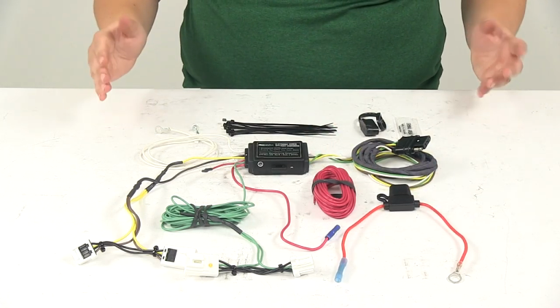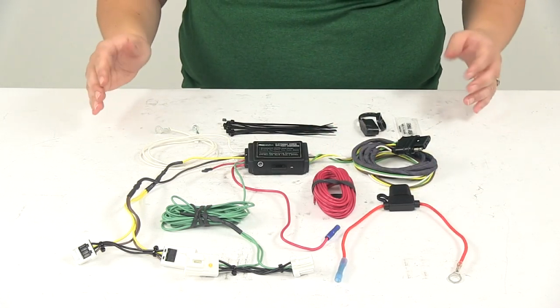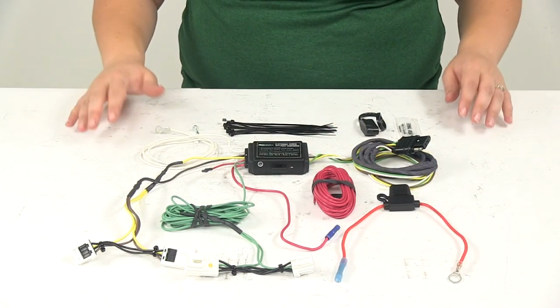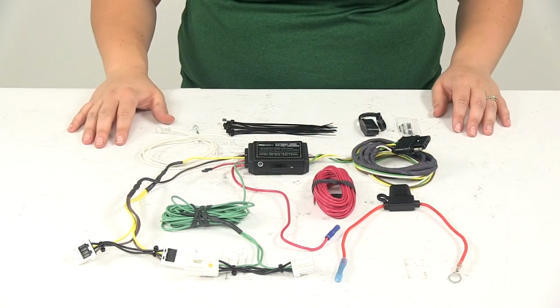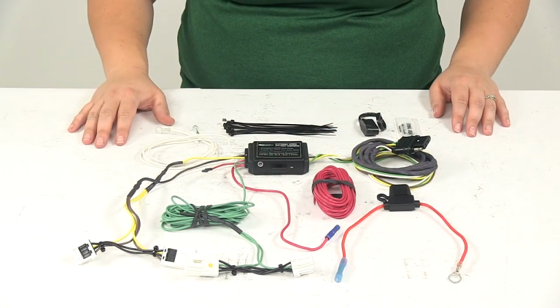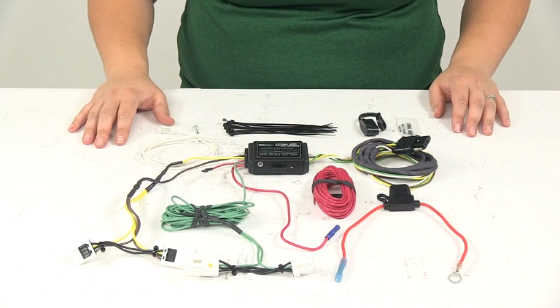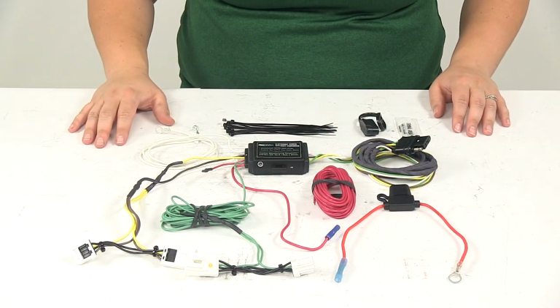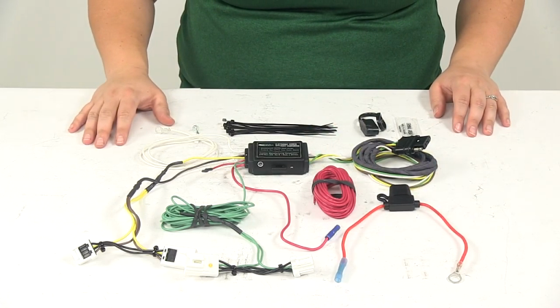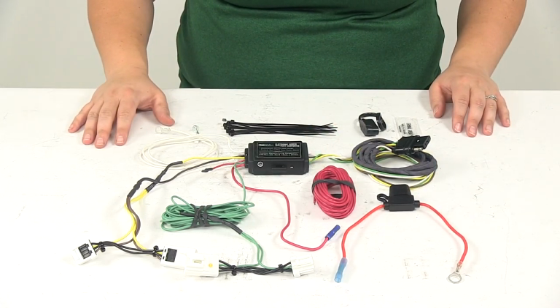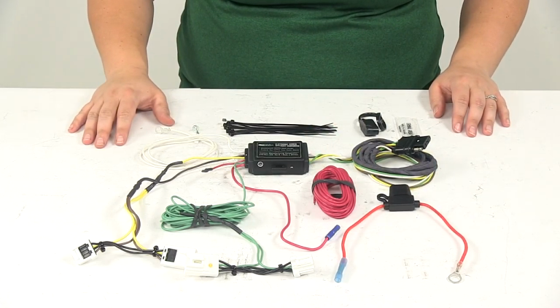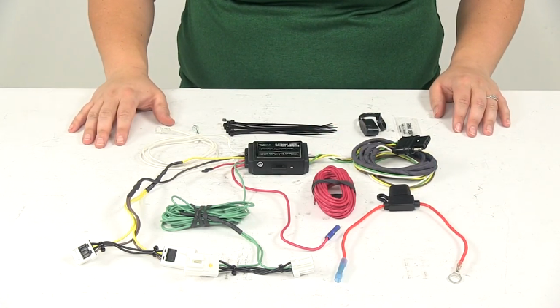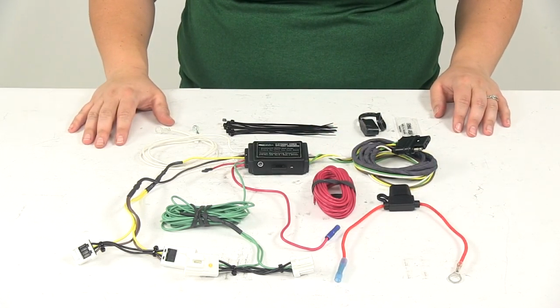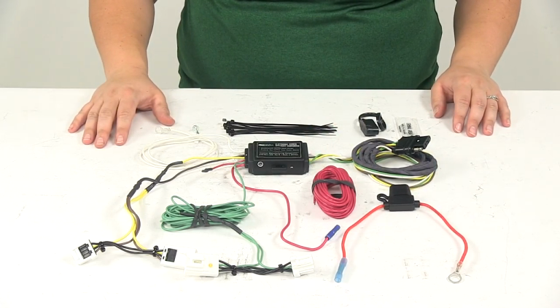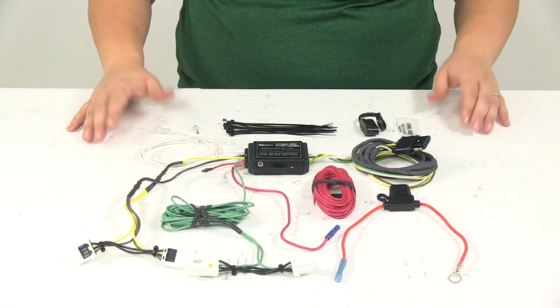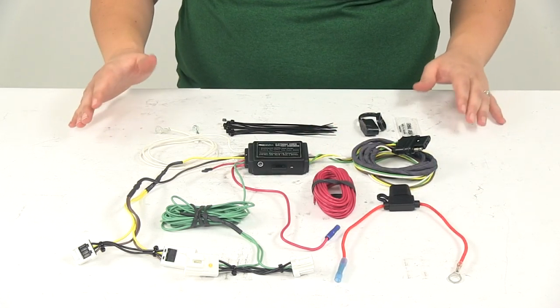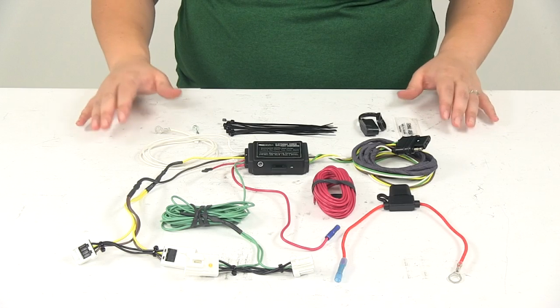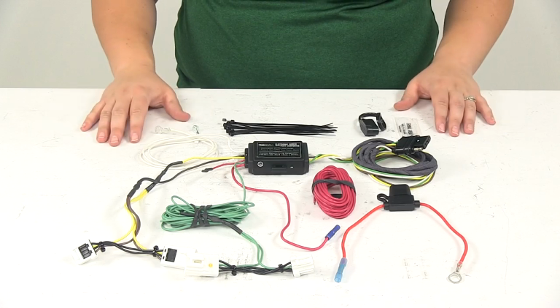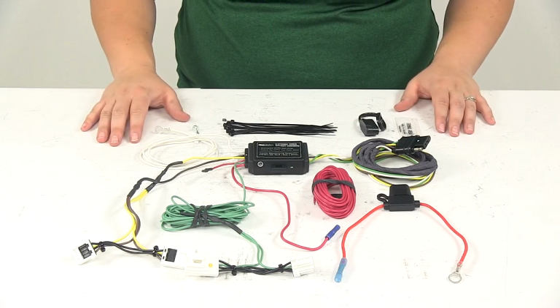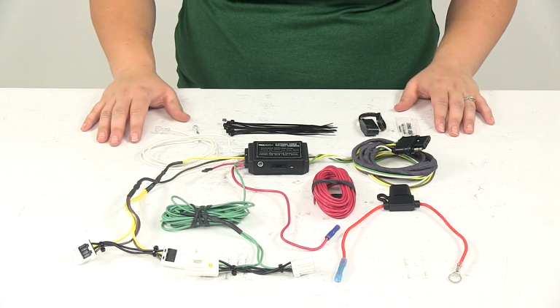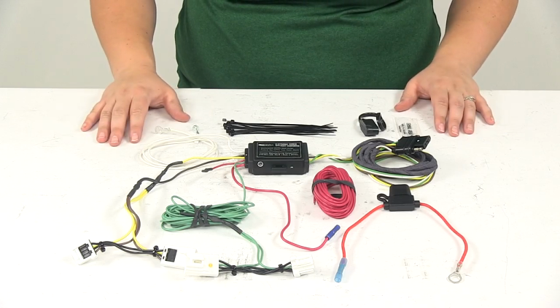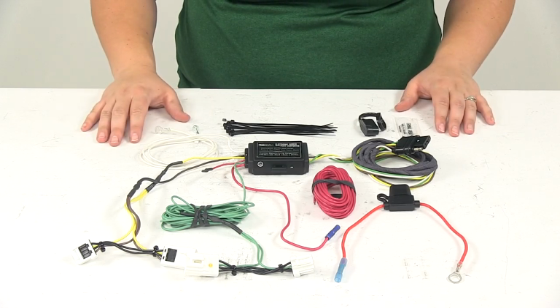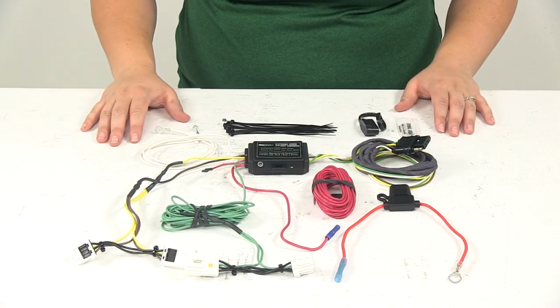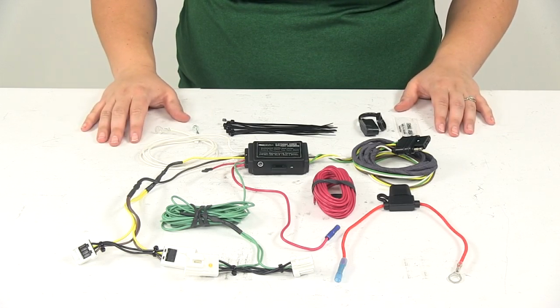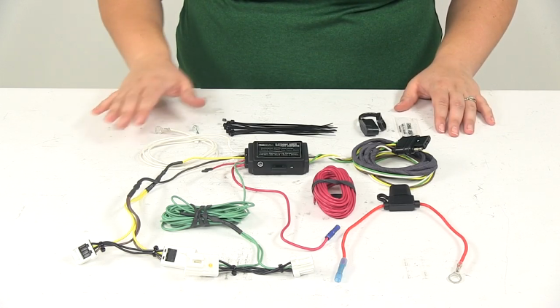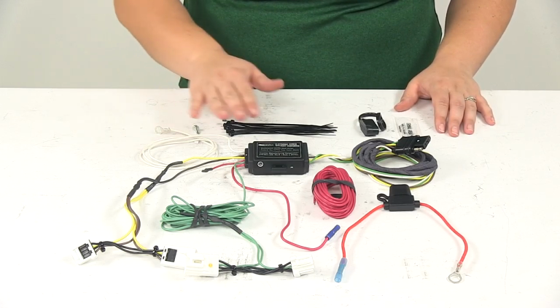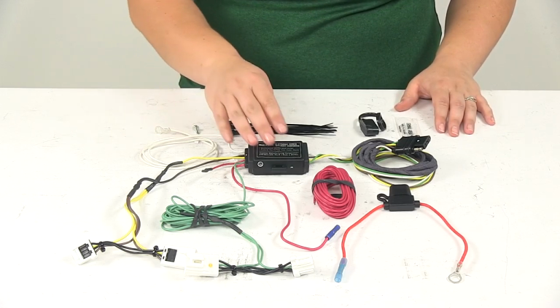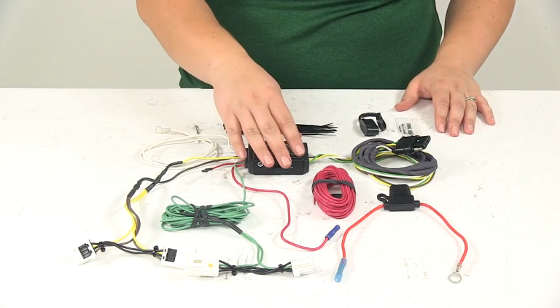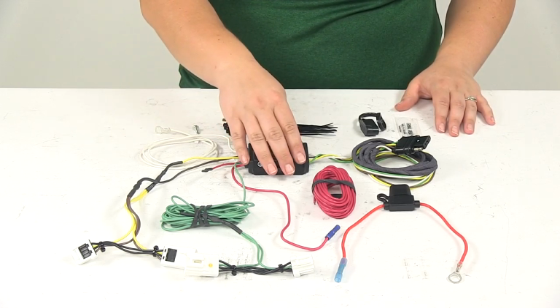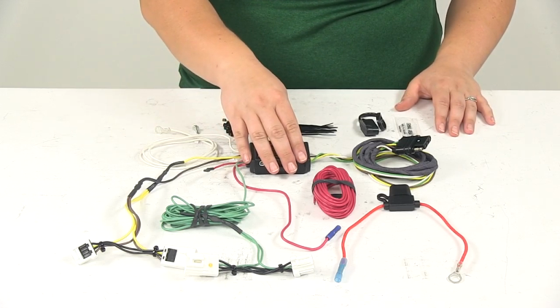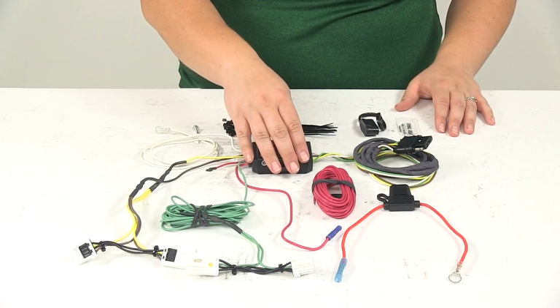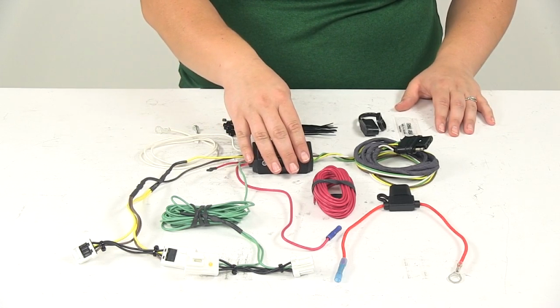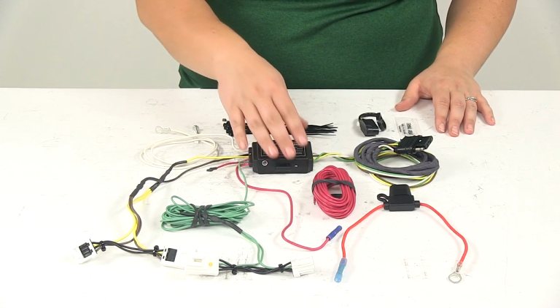Typically it is in the engine bay, but it might be in a different spot depending on where that battery is in your Infinity.